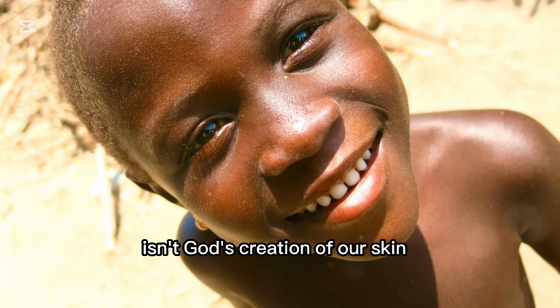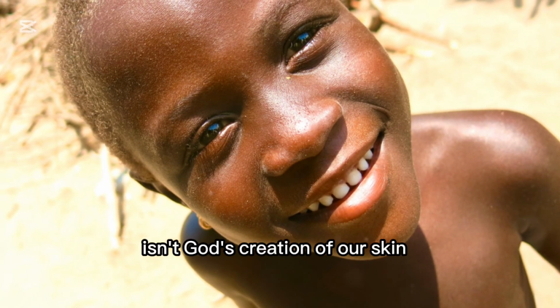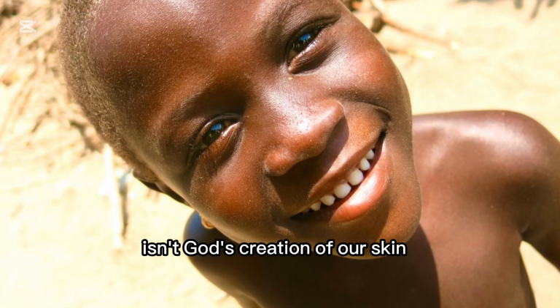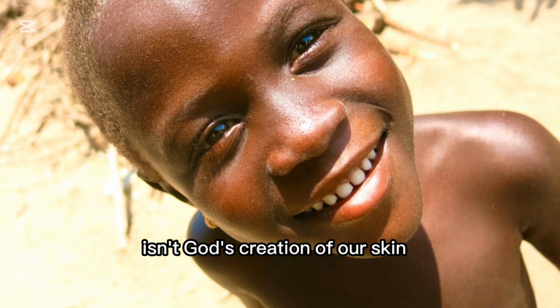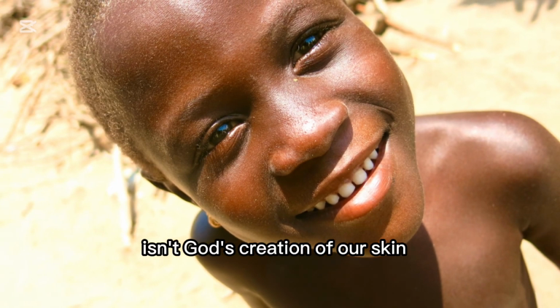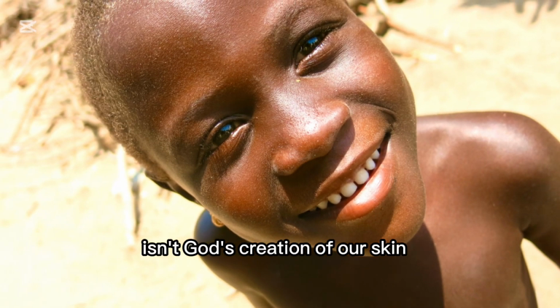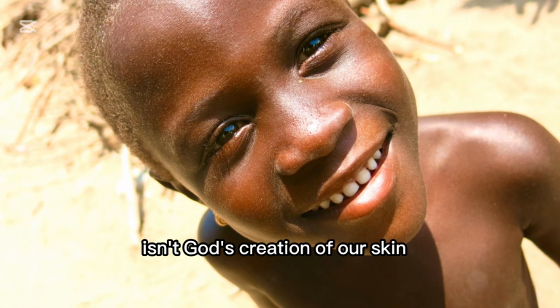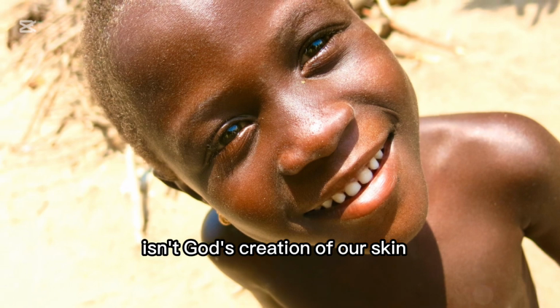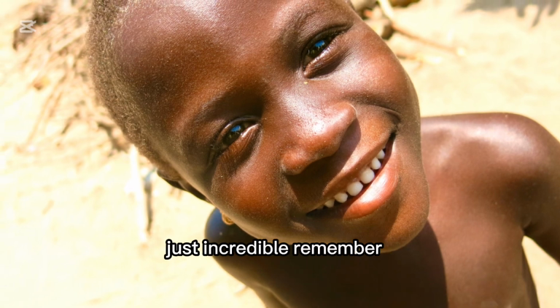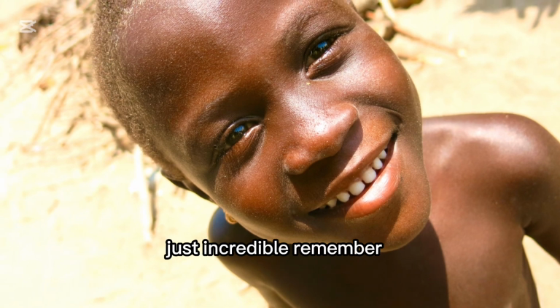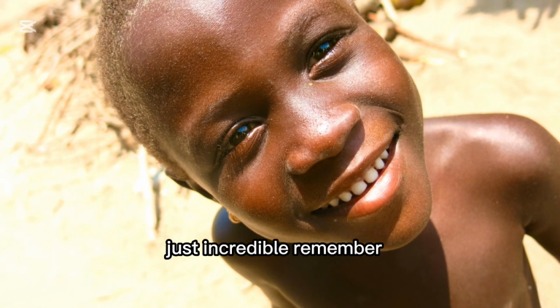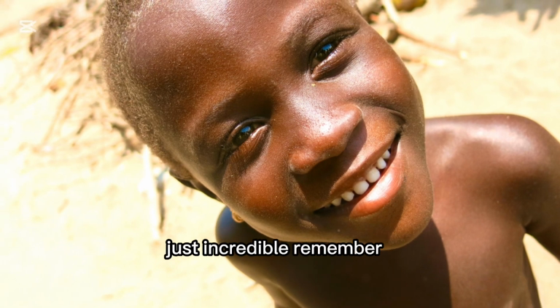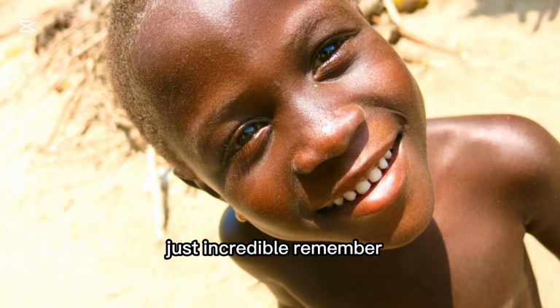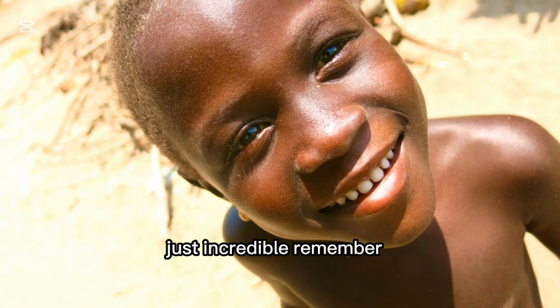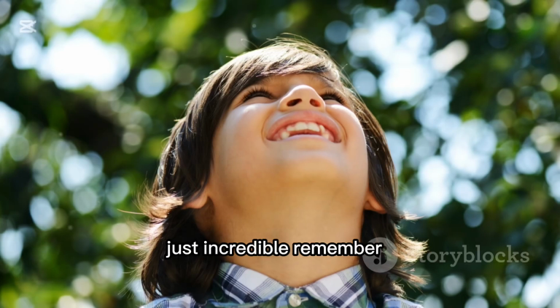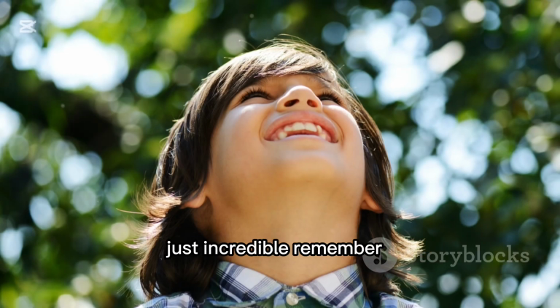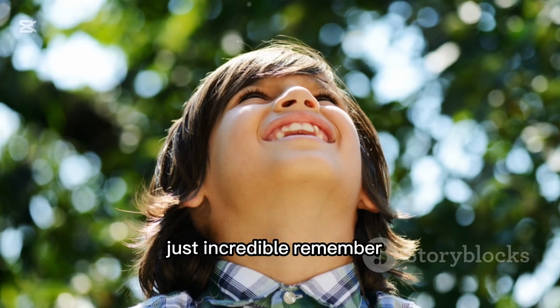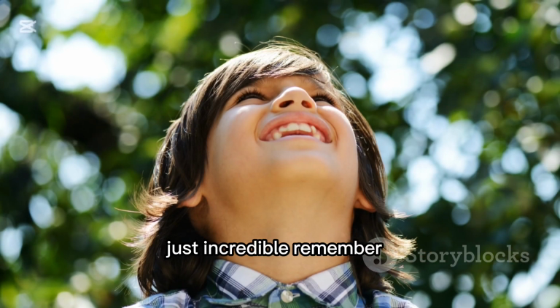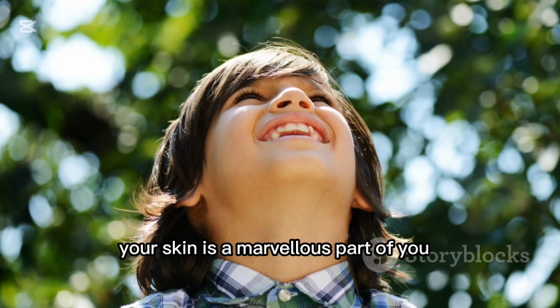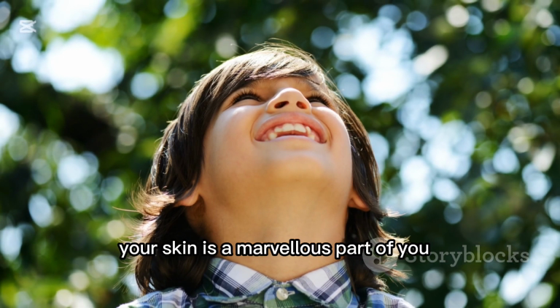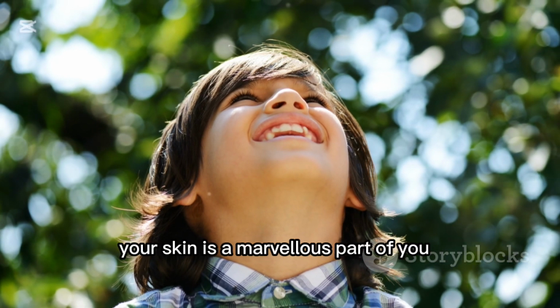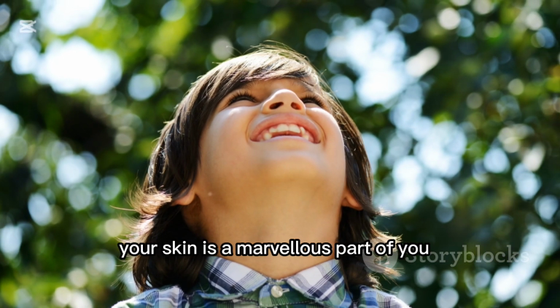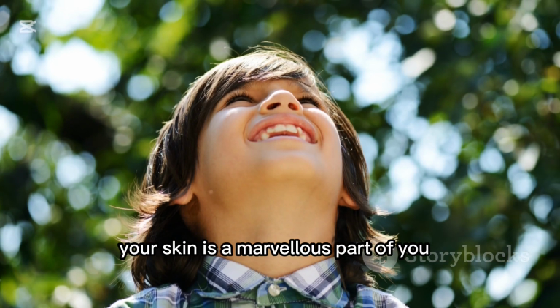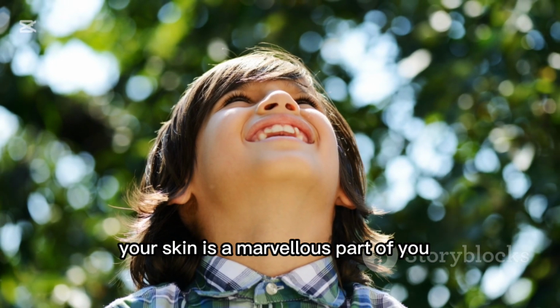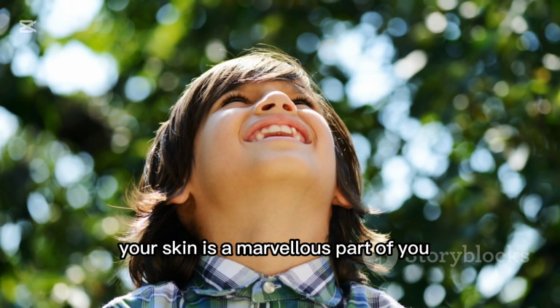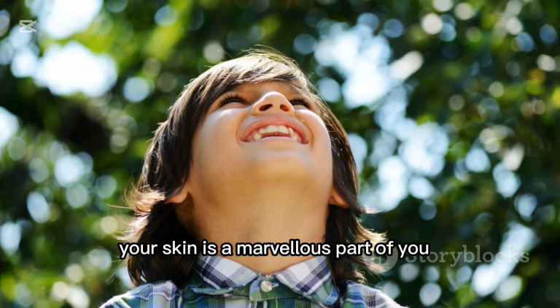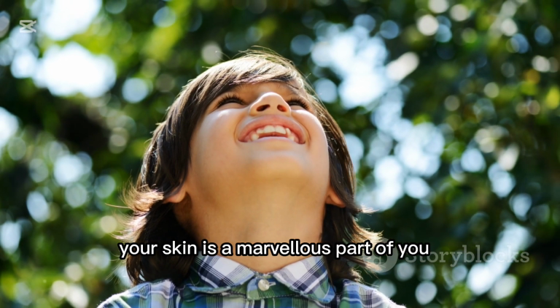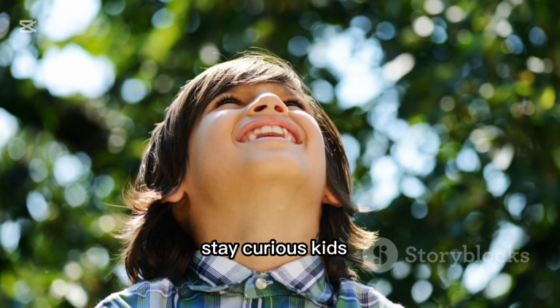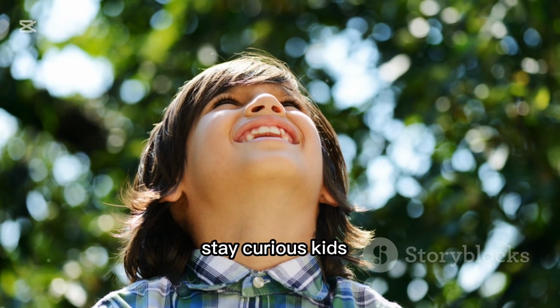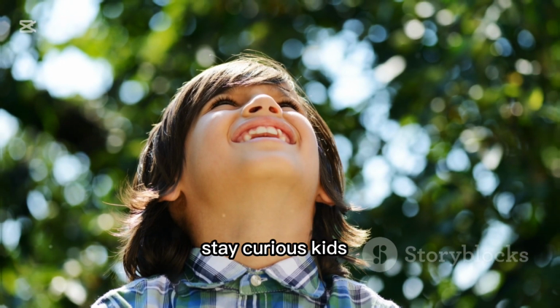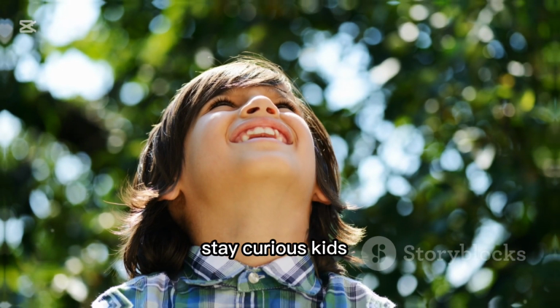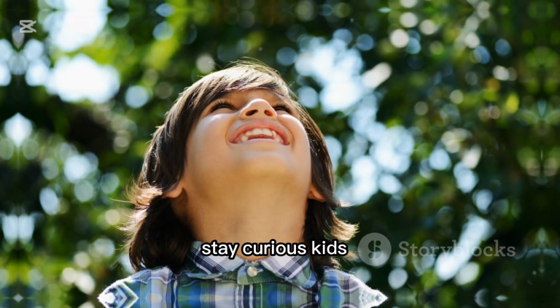Isn't God's creation of our skin just incredible? Remember, your skin is a marvelous part of you. Stay curious, kids.